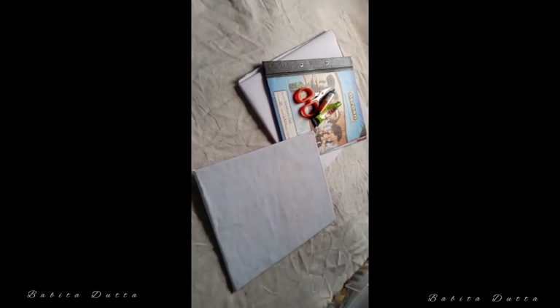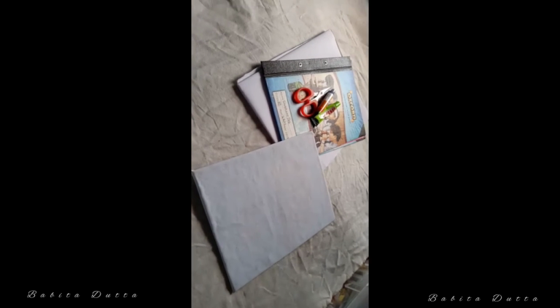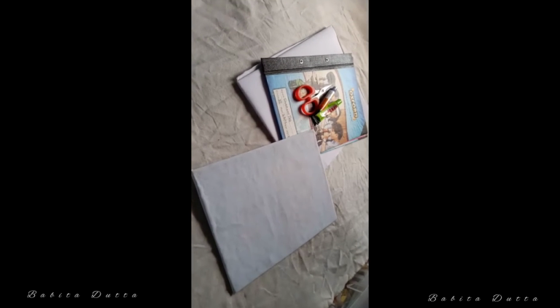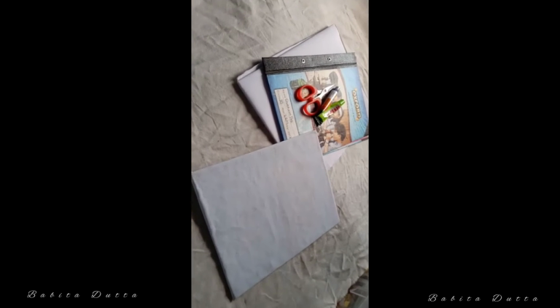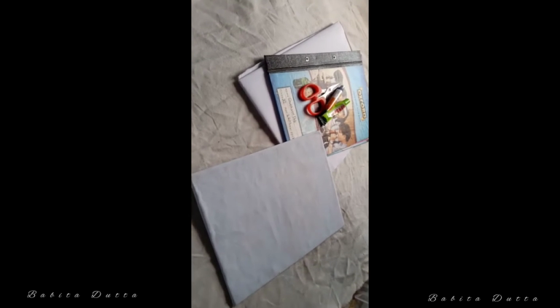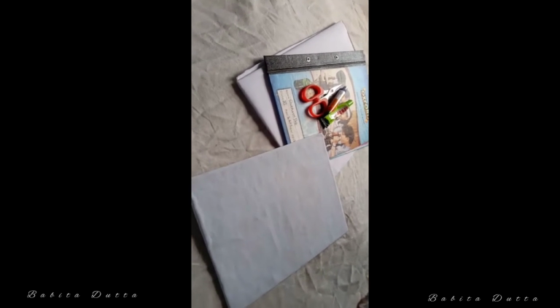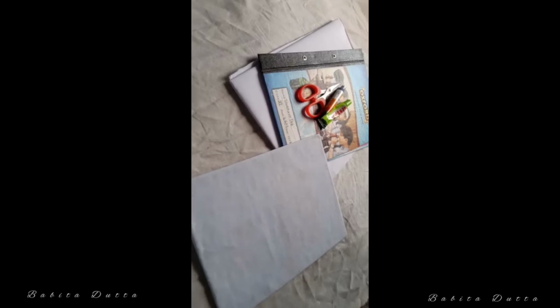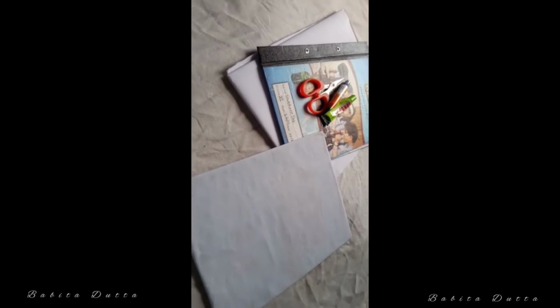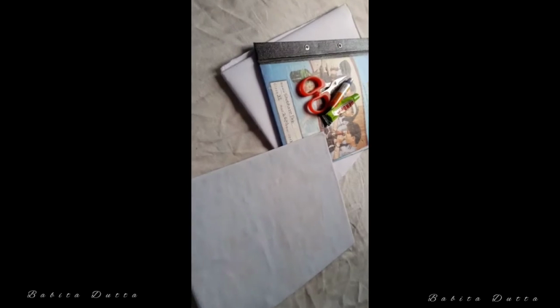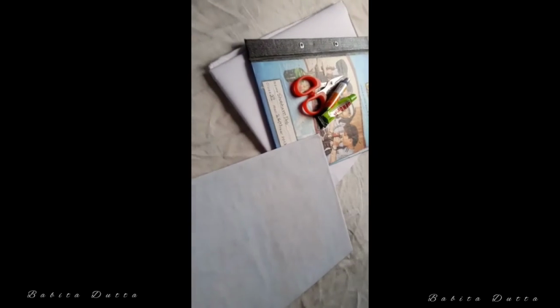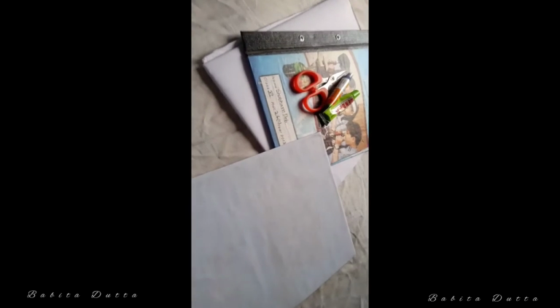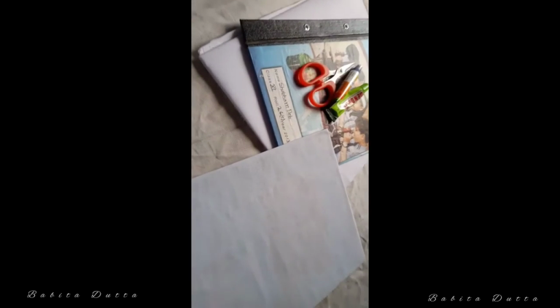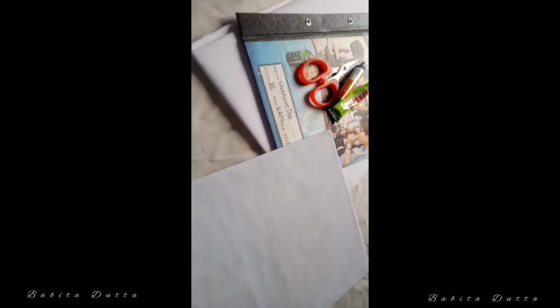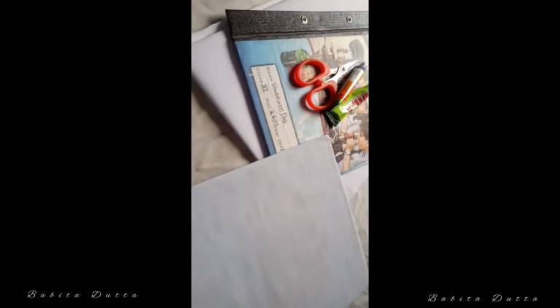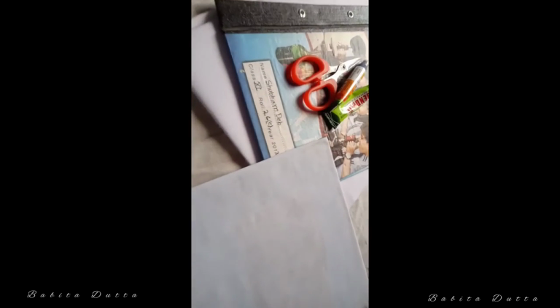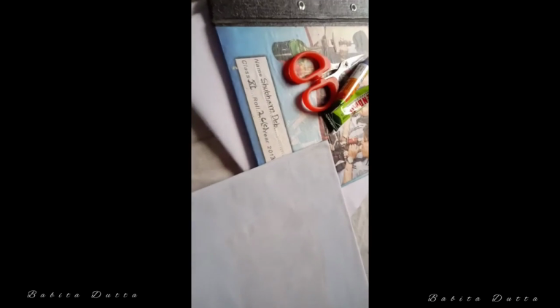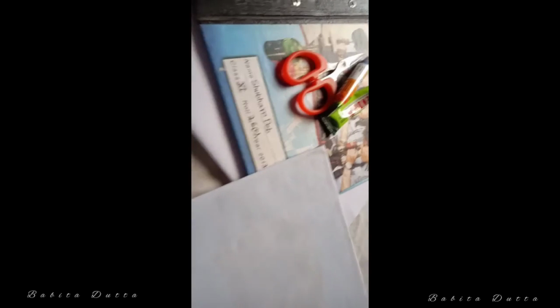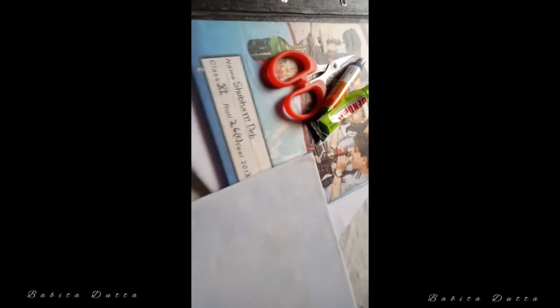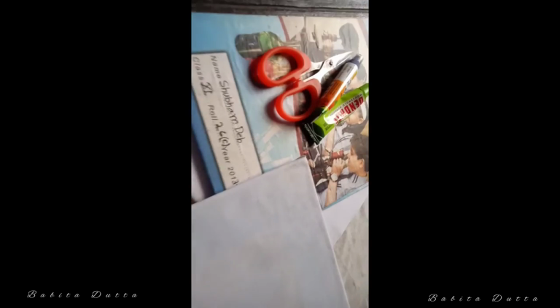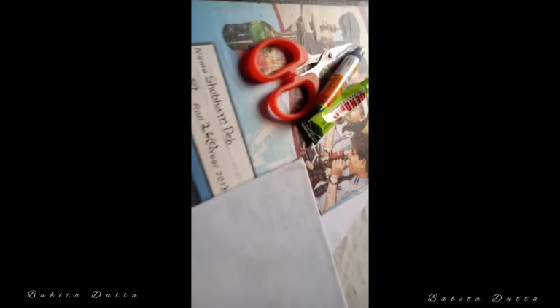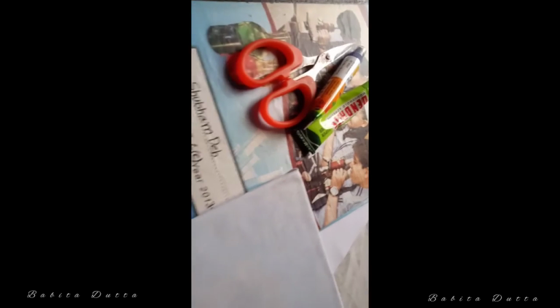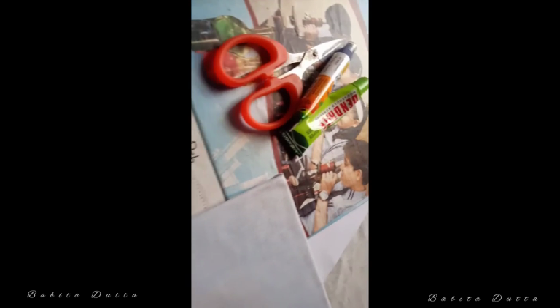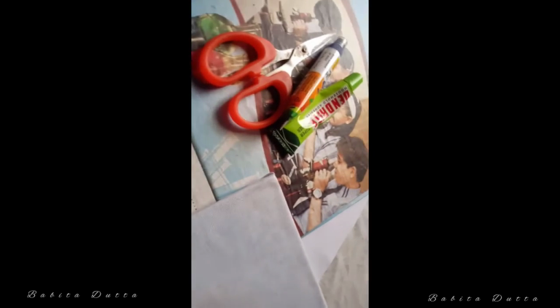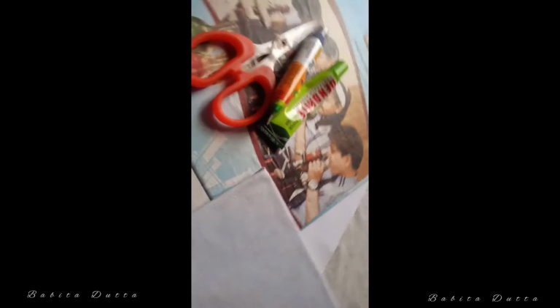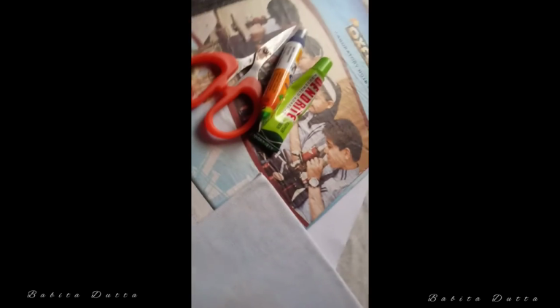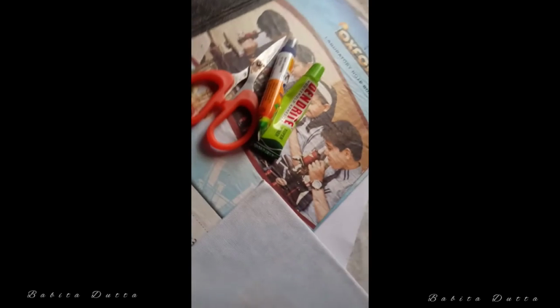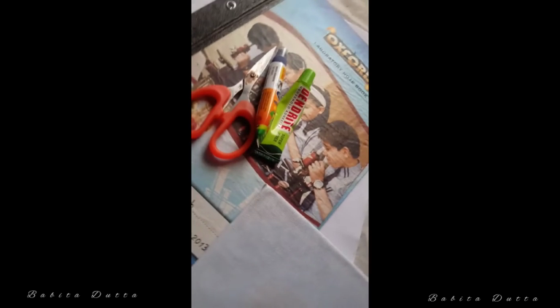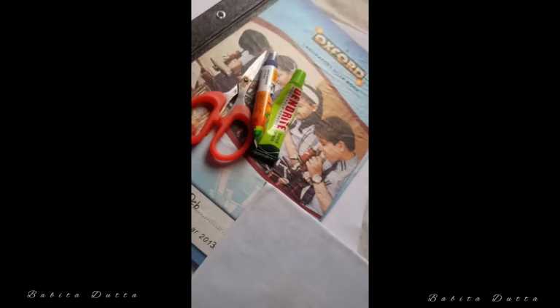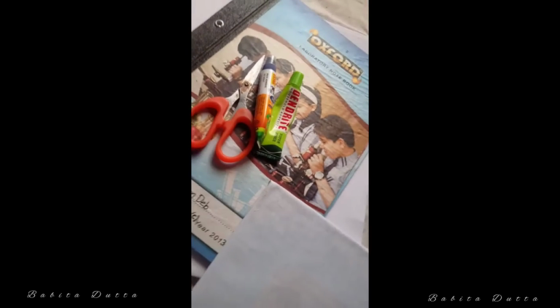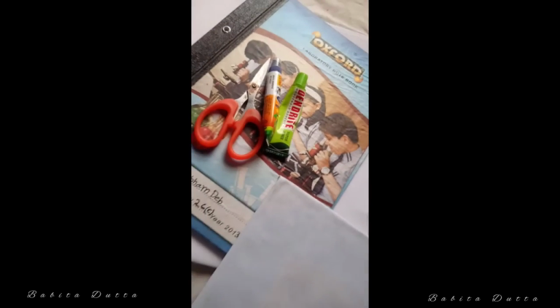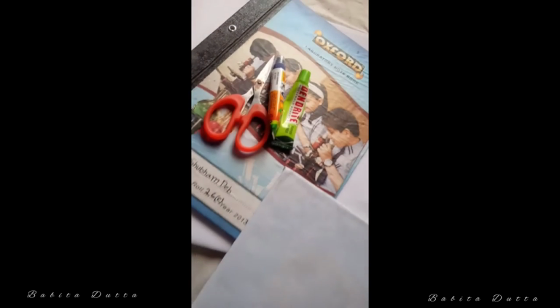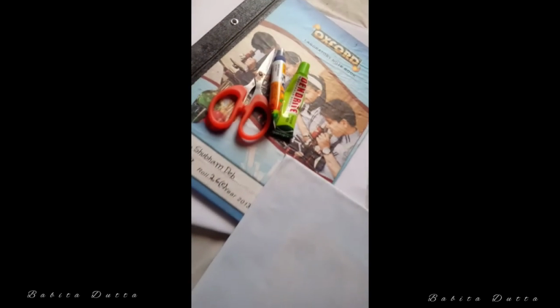The painting canvas is very small, so let's see how you can make a canvas.